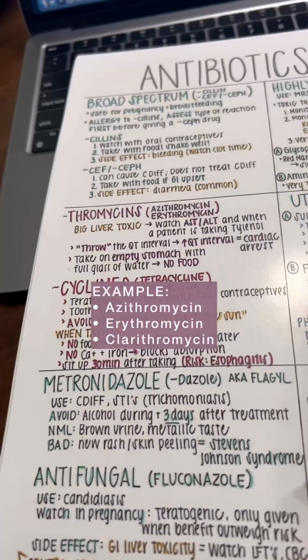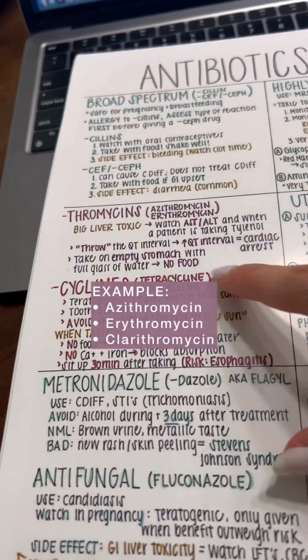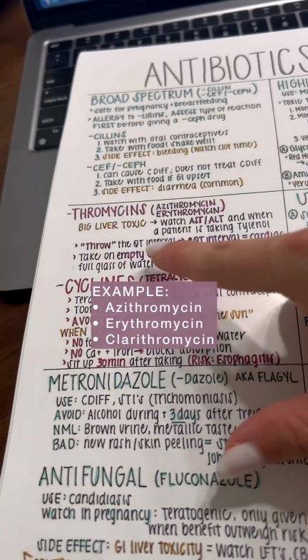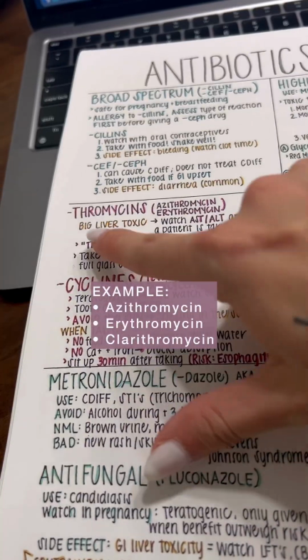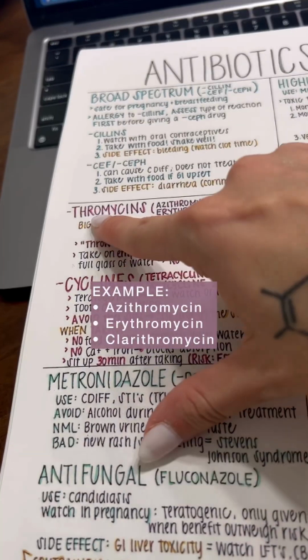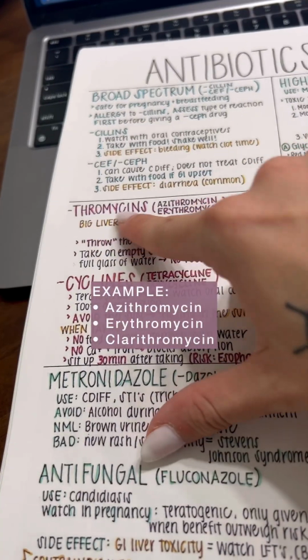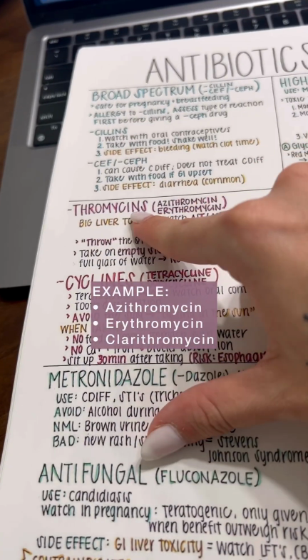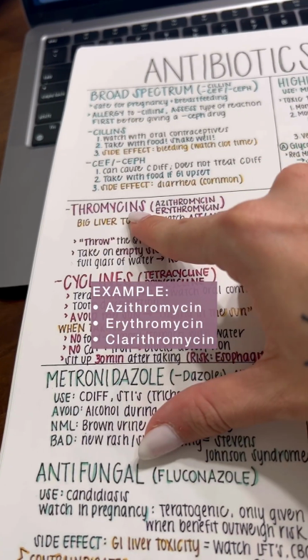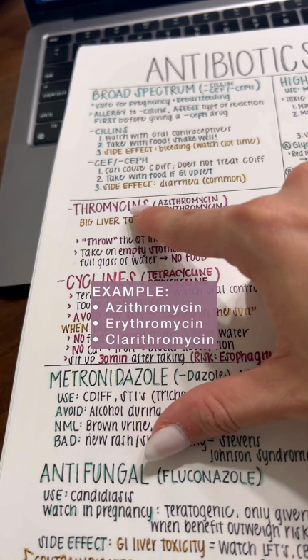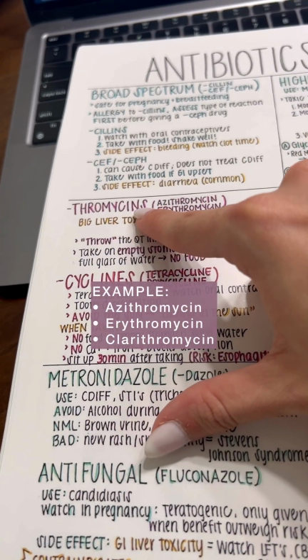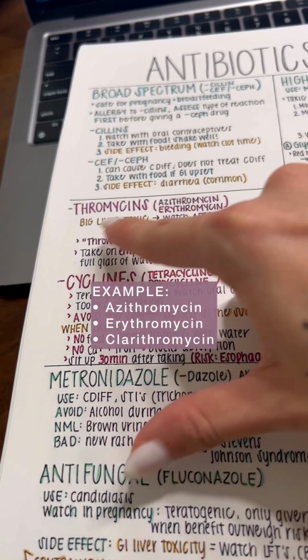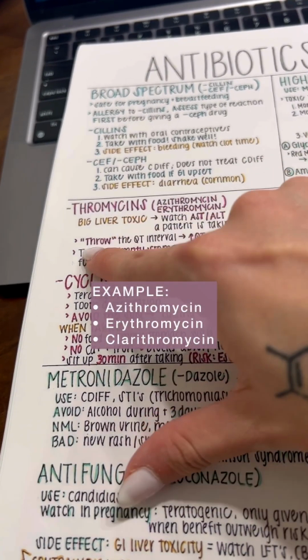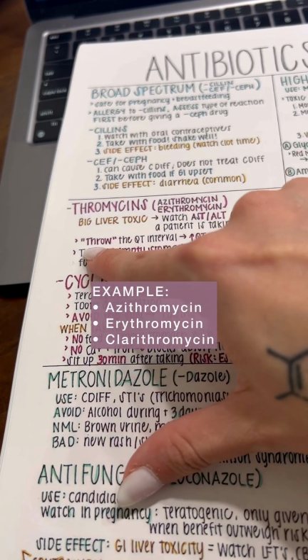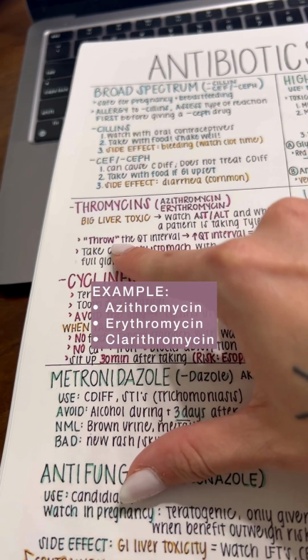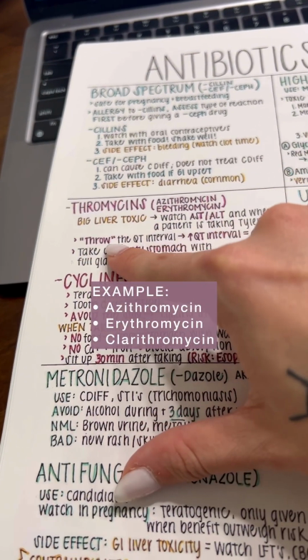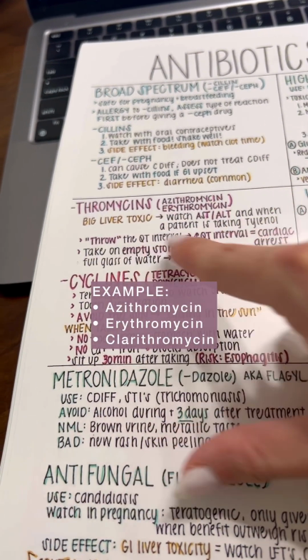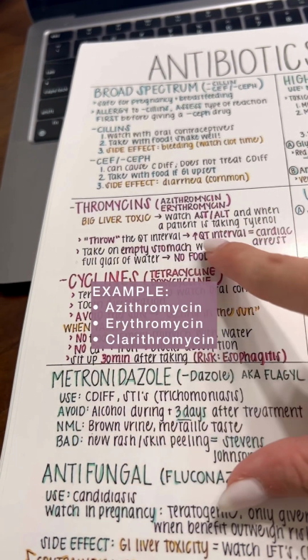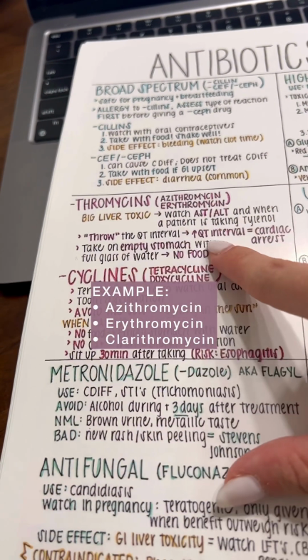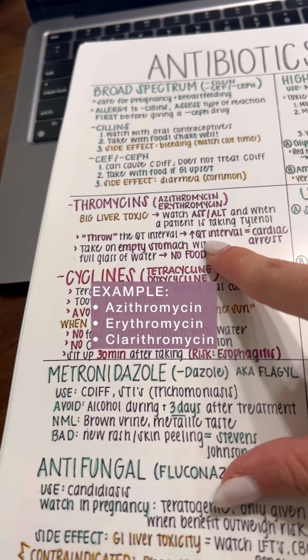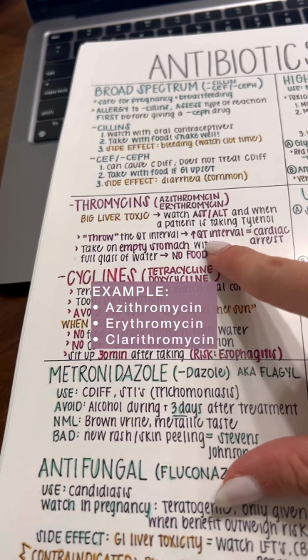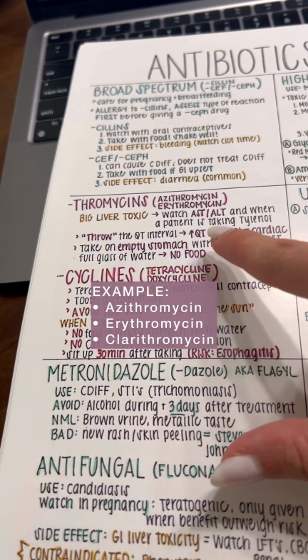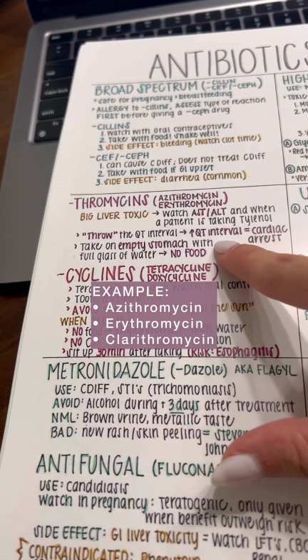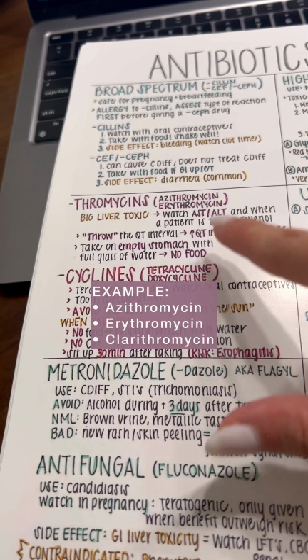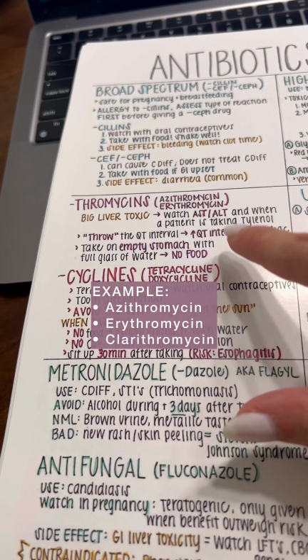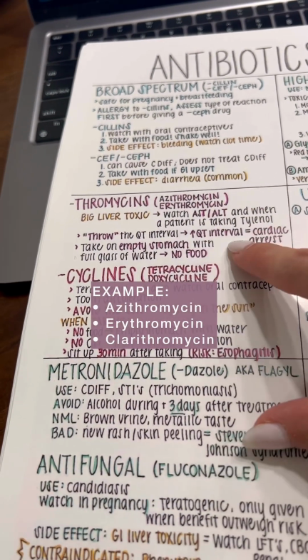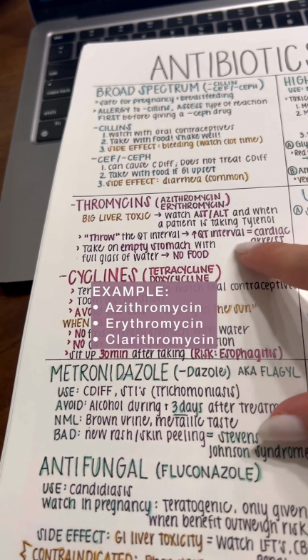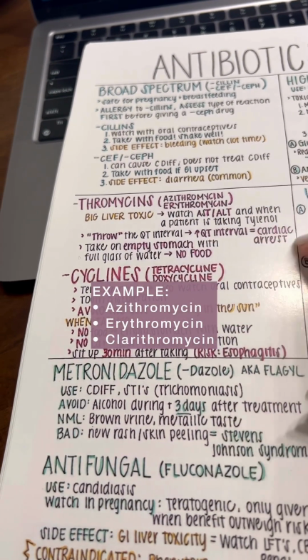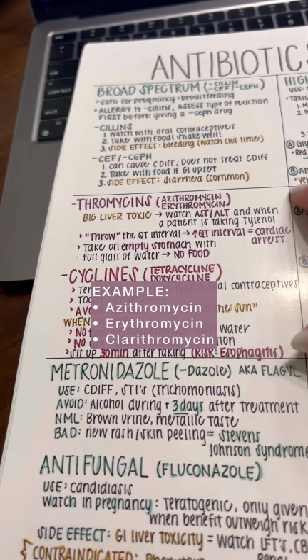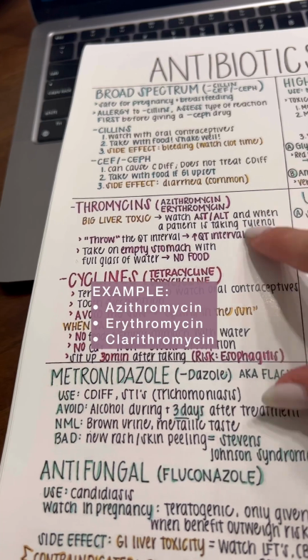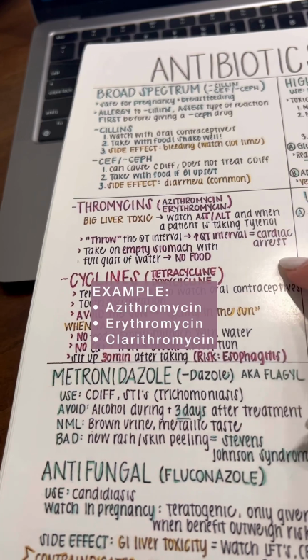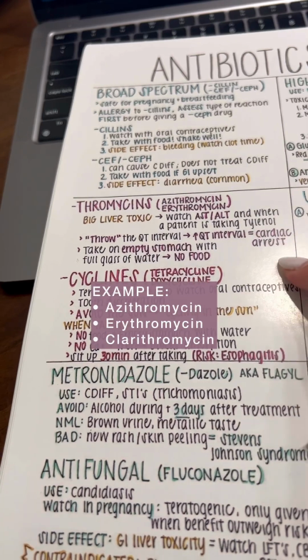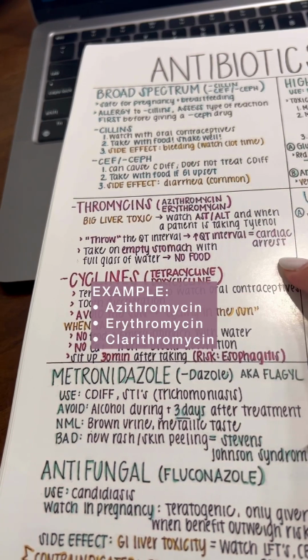Then we have macrolides, which will throw the QT interval, so we are watching our EKGs.